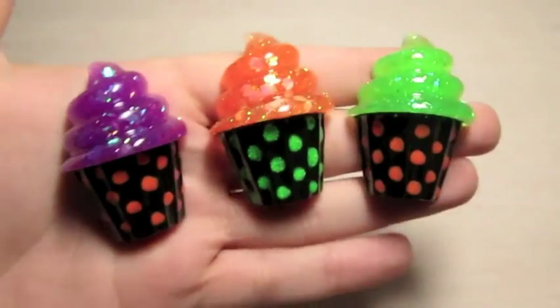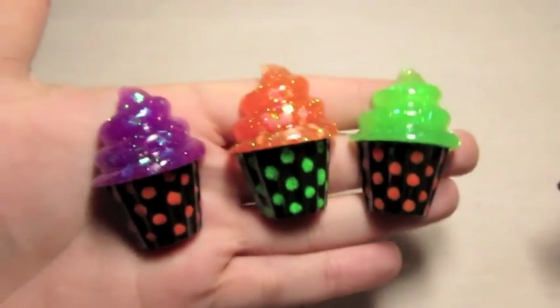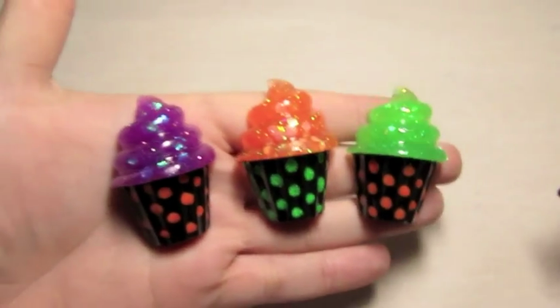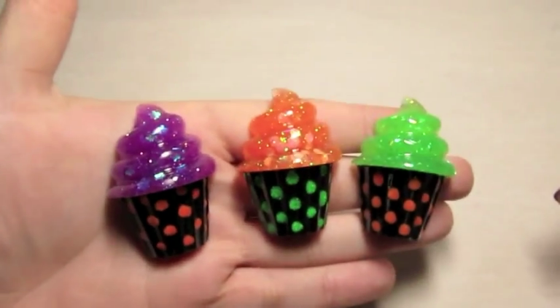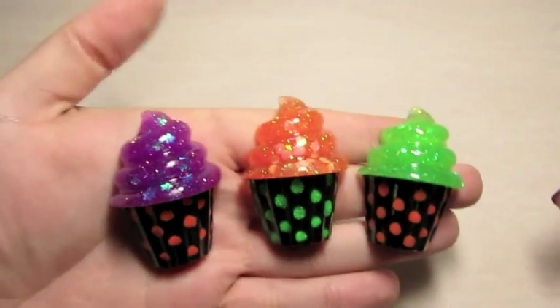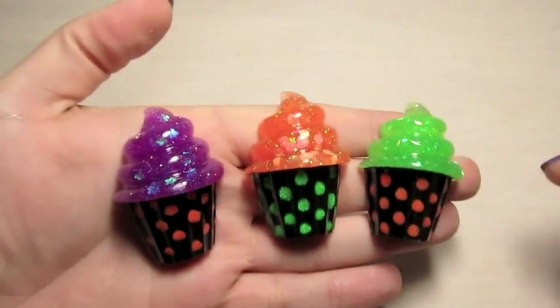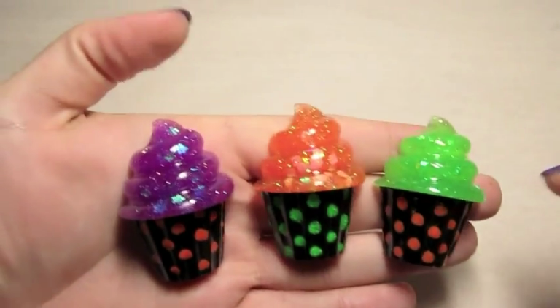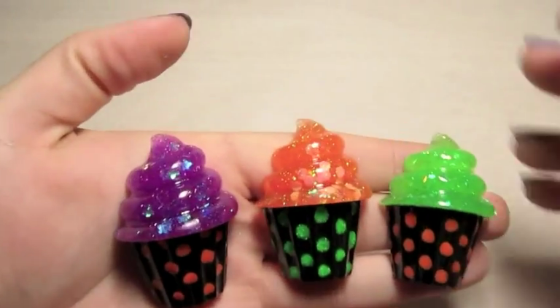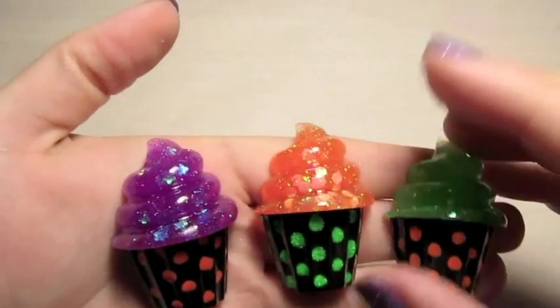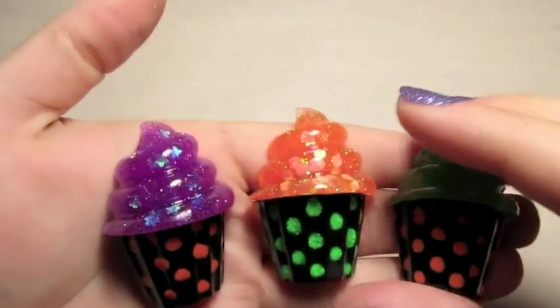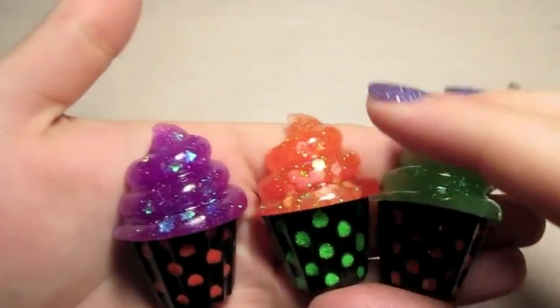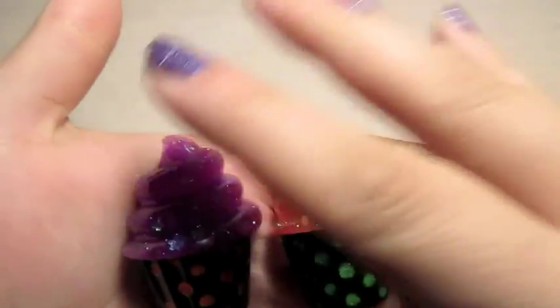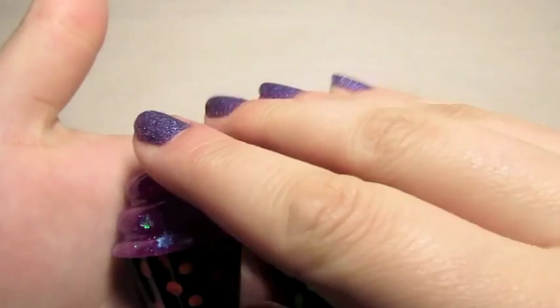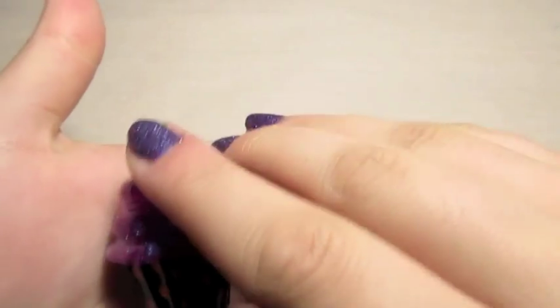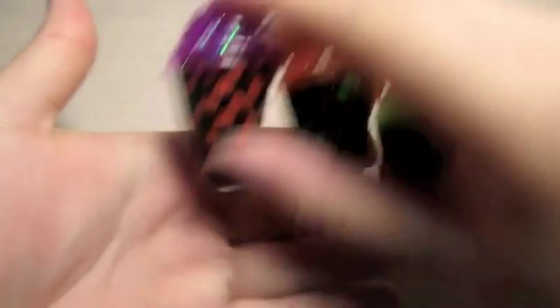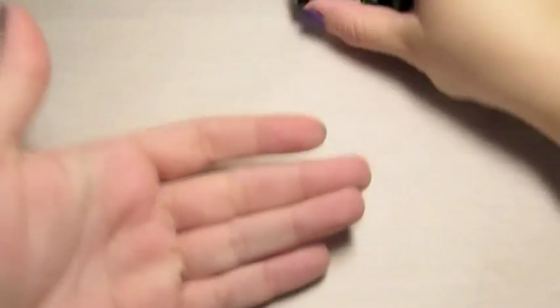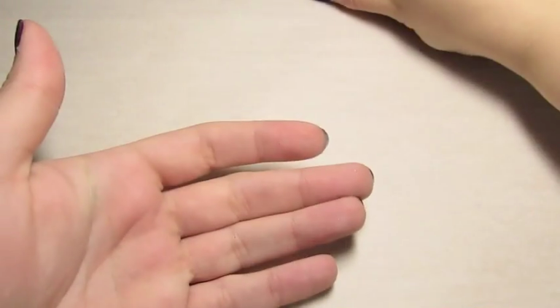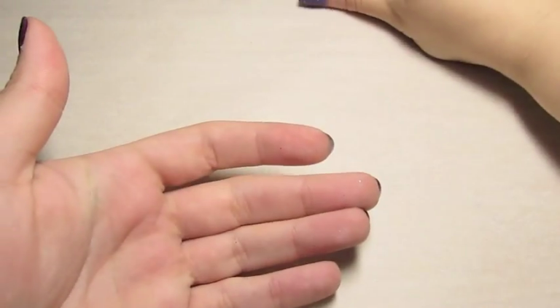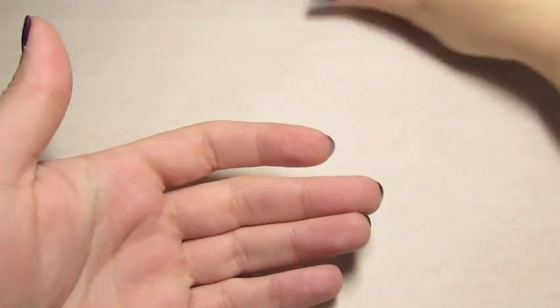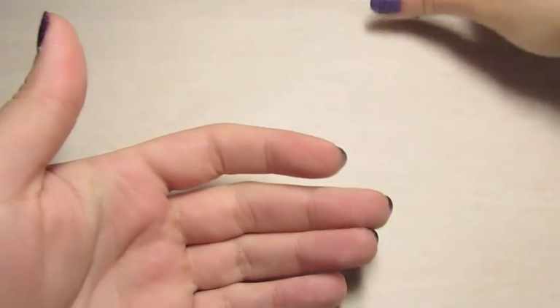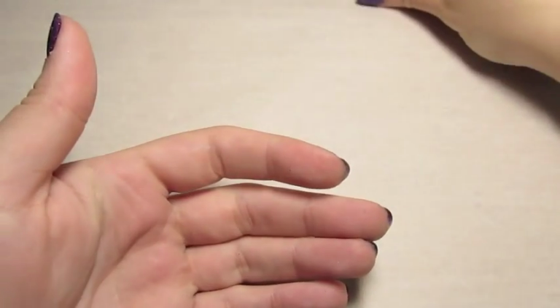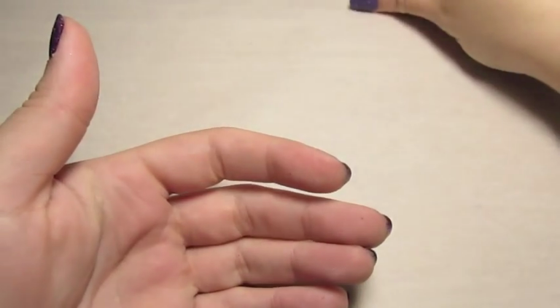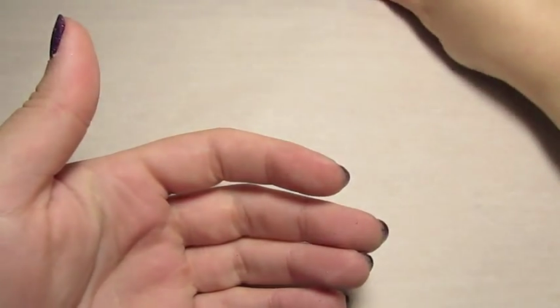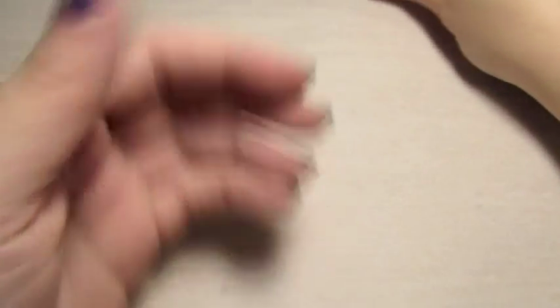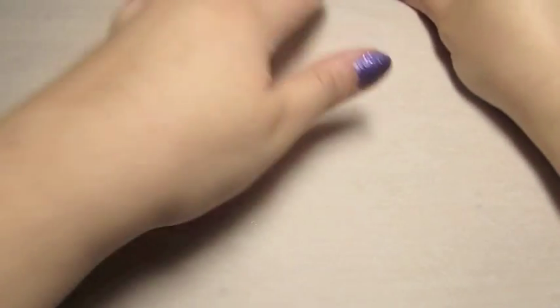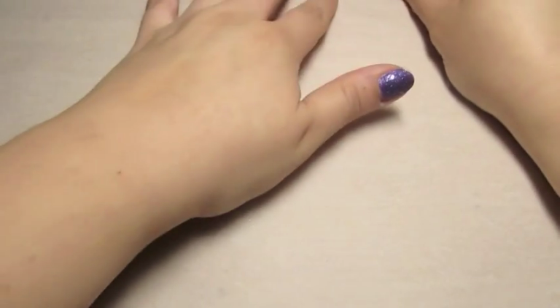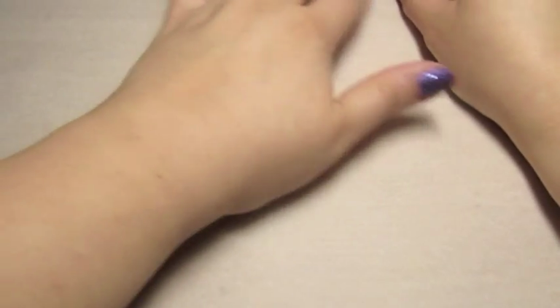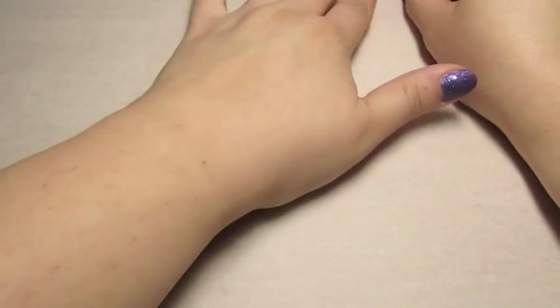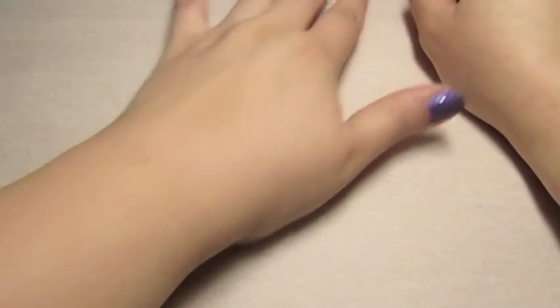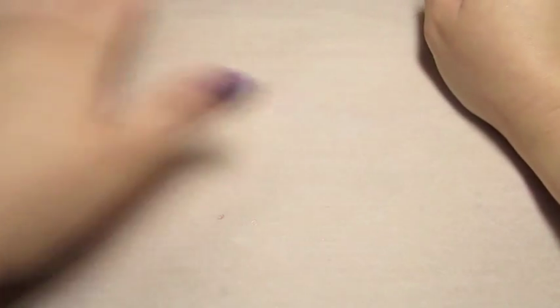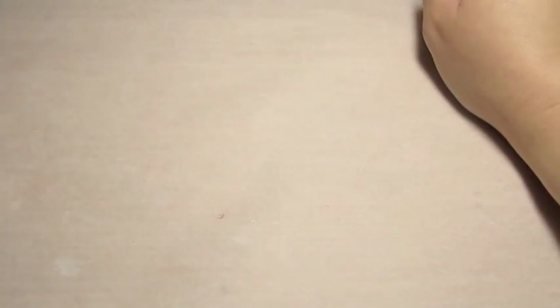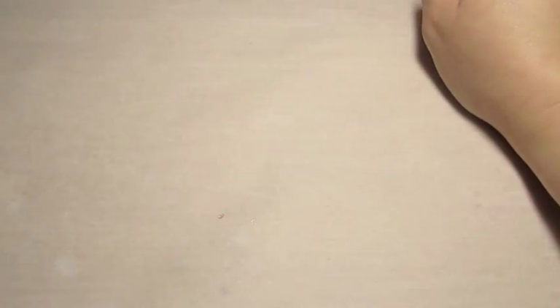I thought those were cute. I might make those into like a set of magnets.